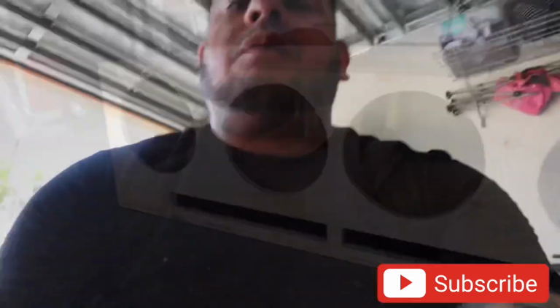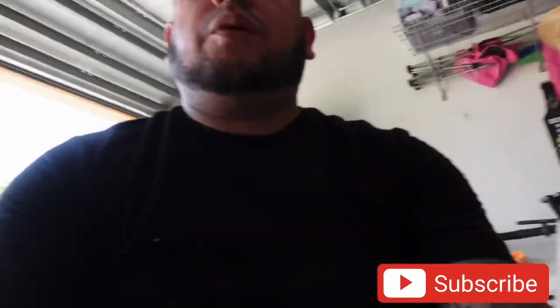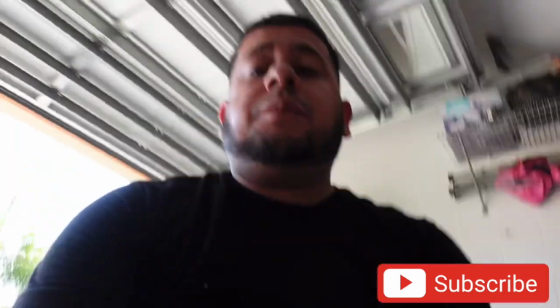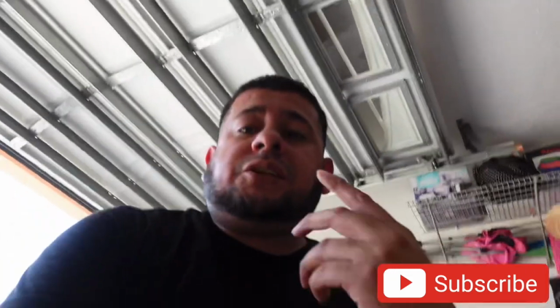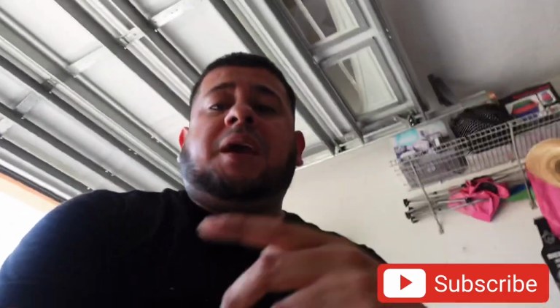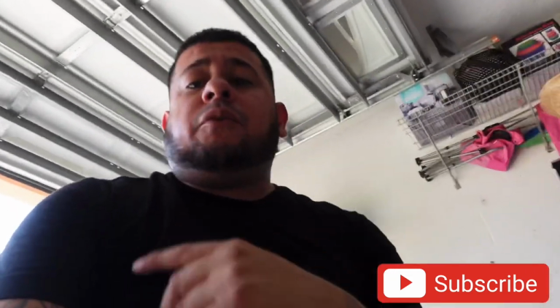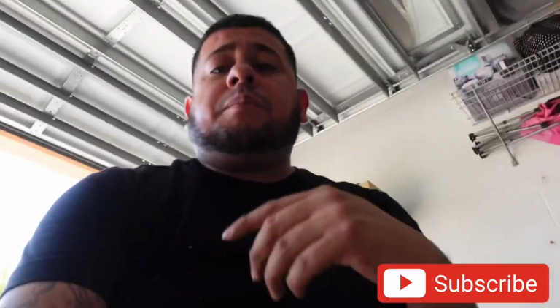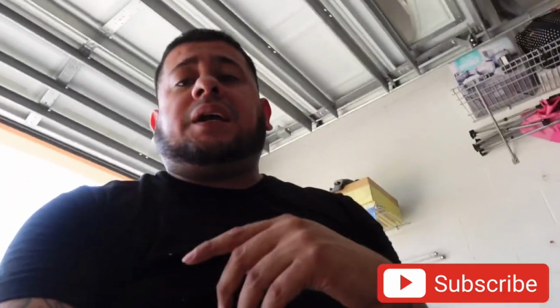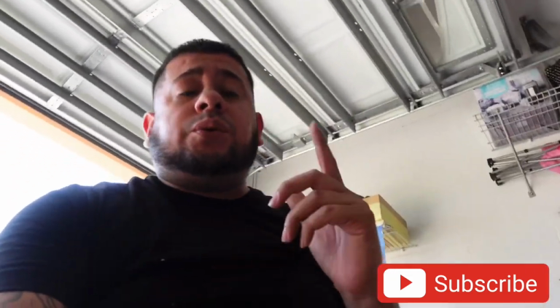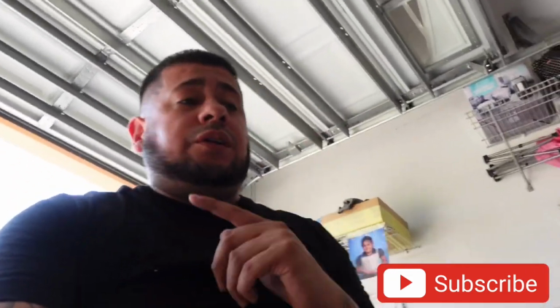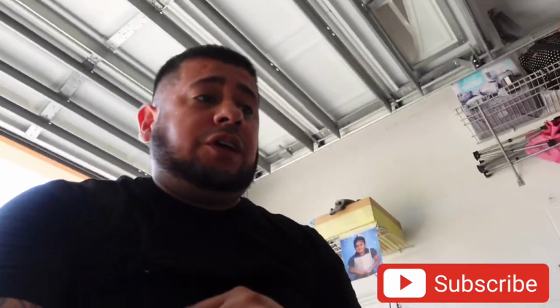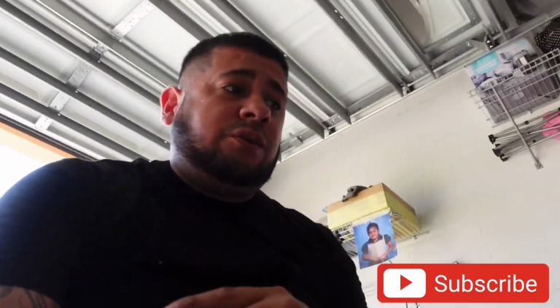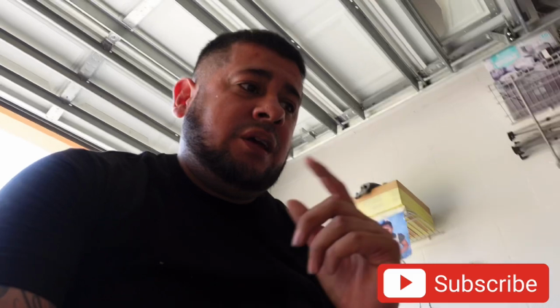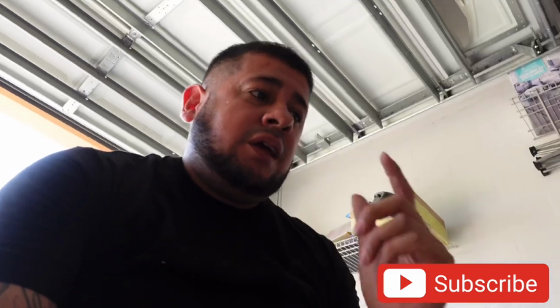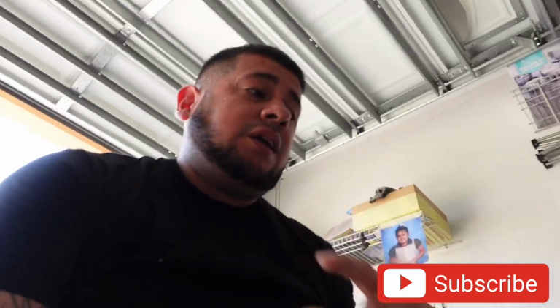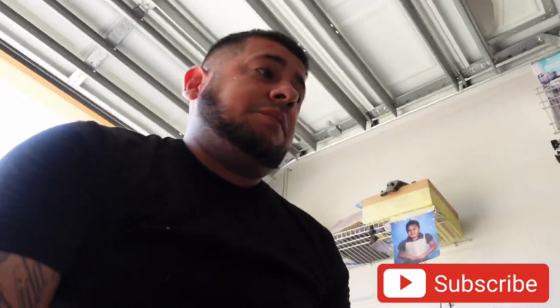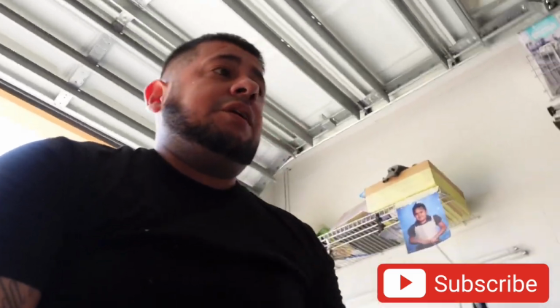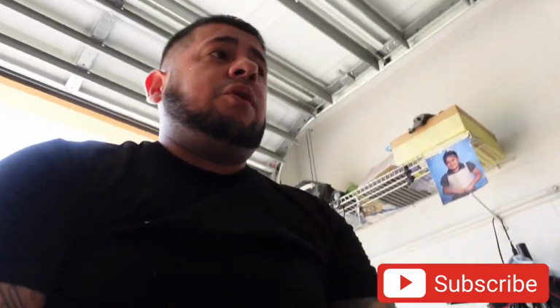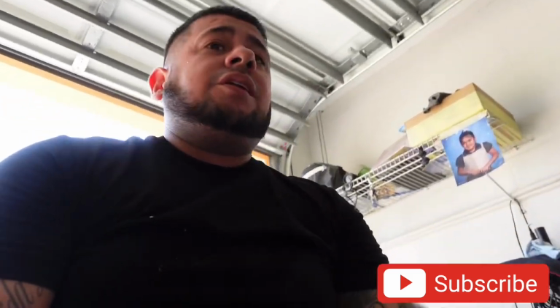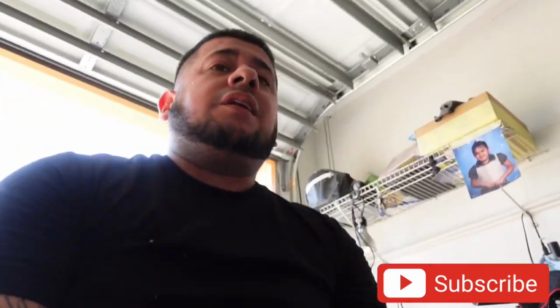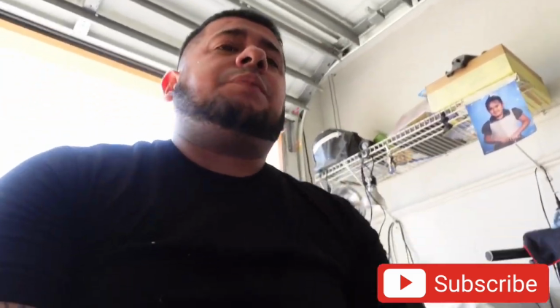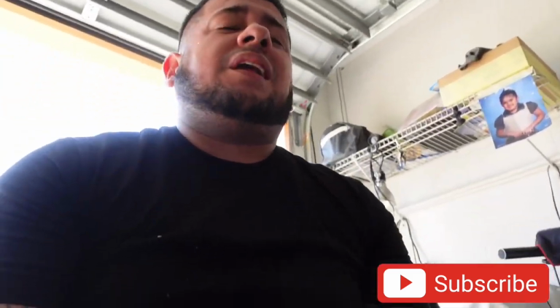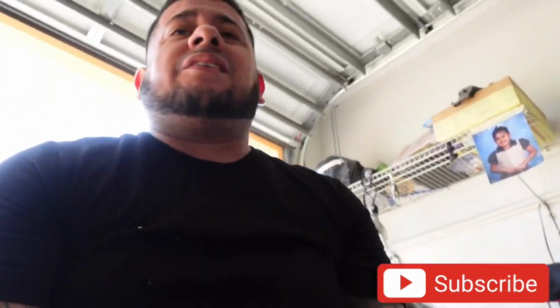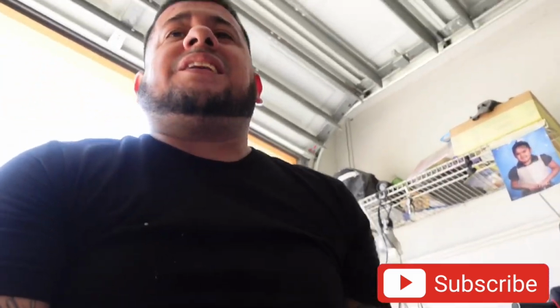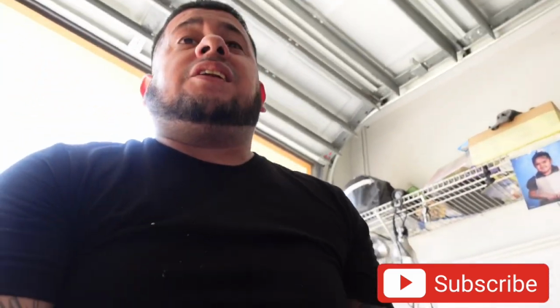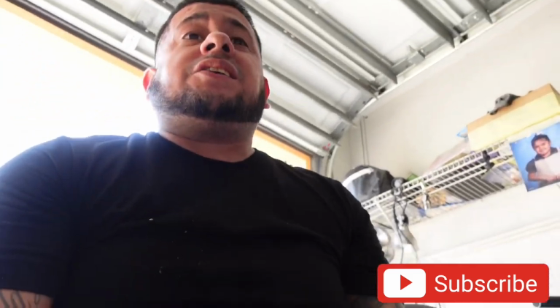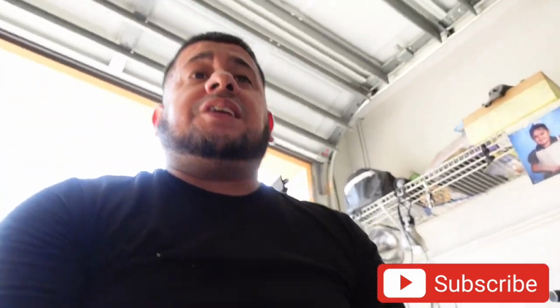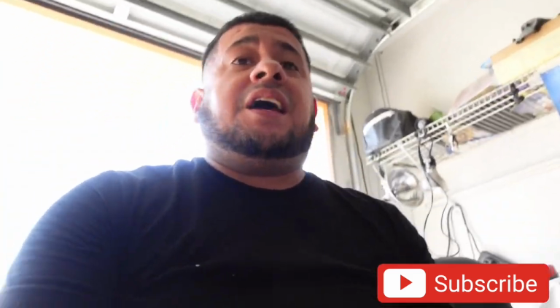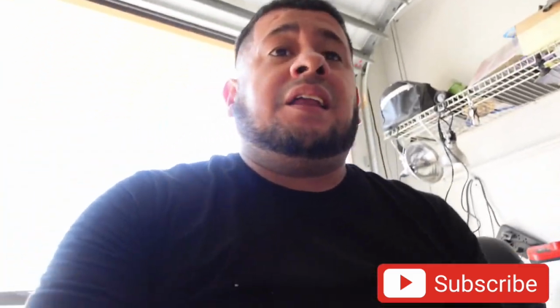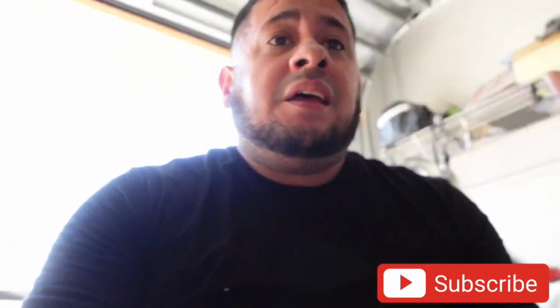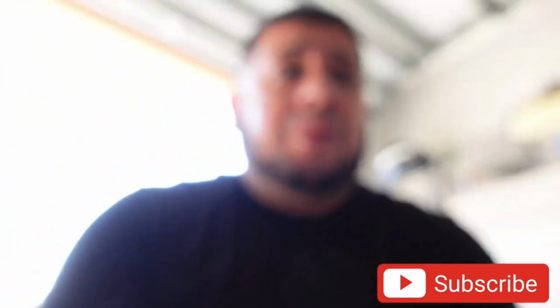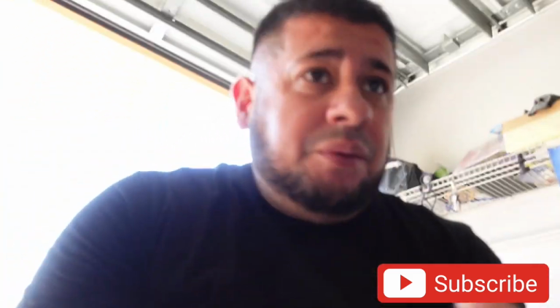What is up Mousetrap Gang? Welcome back to another video. It is Monday morning, probably like around 10 o'clock, something like that.